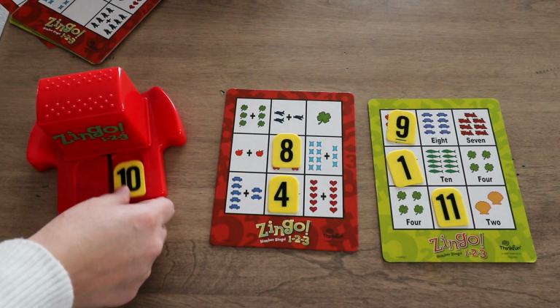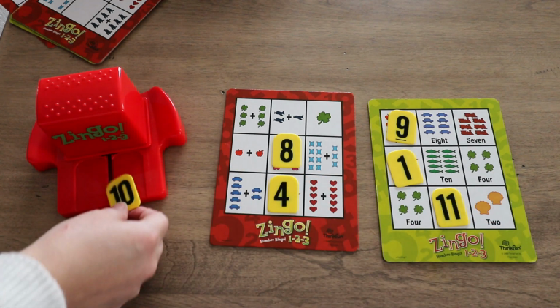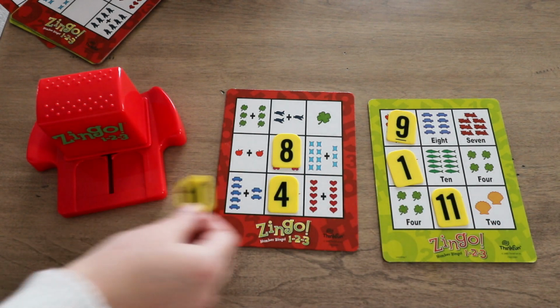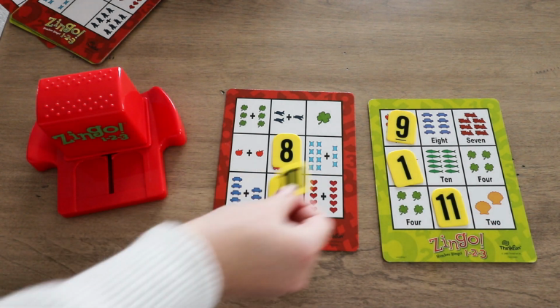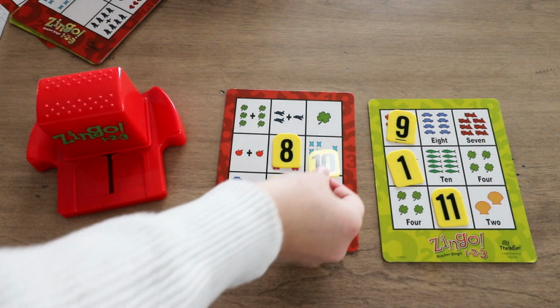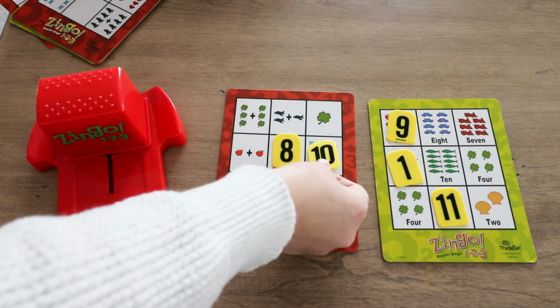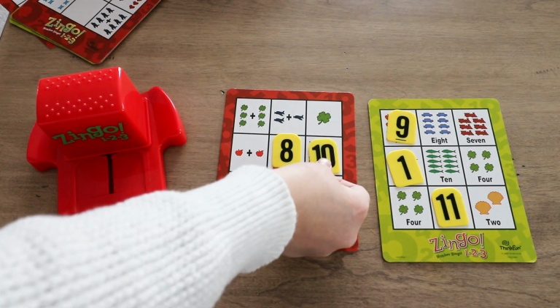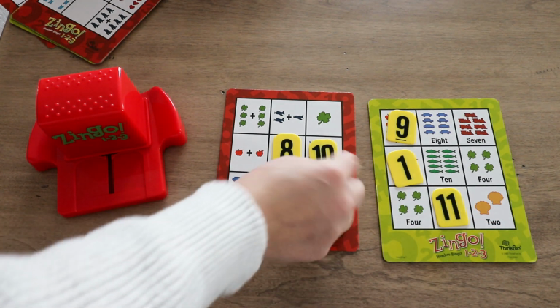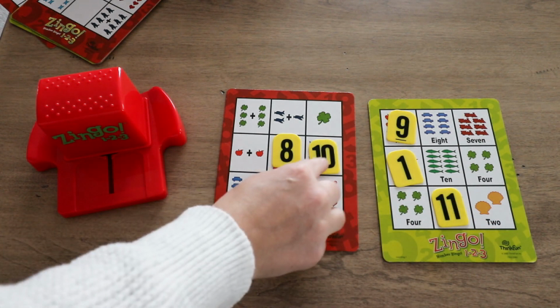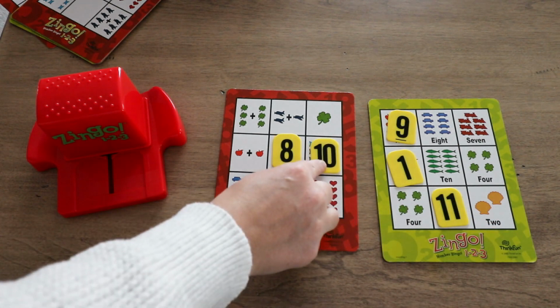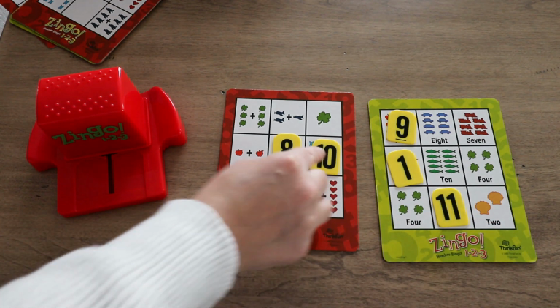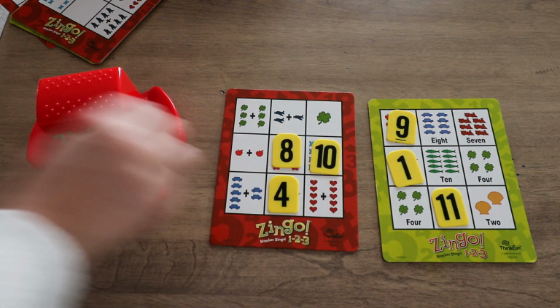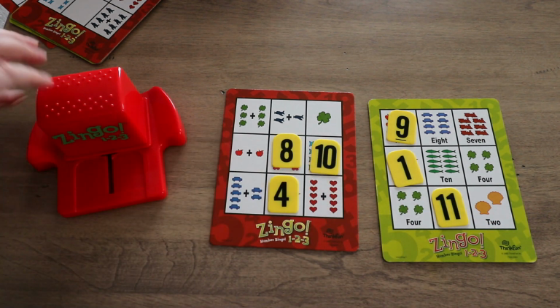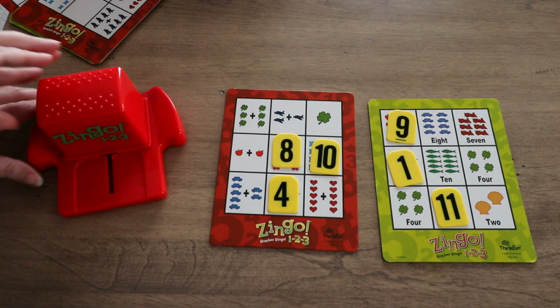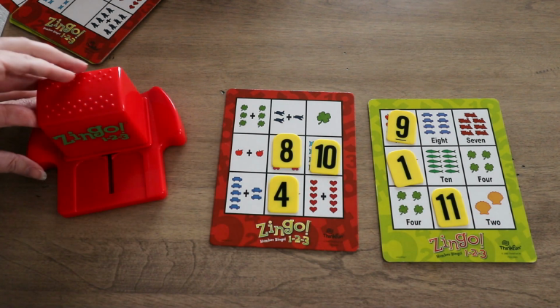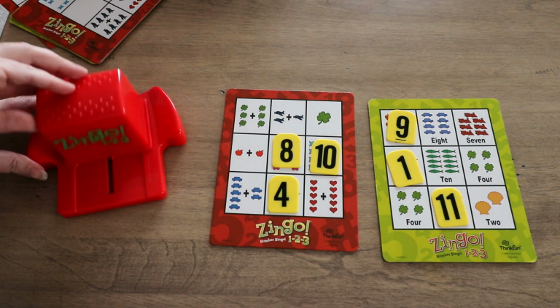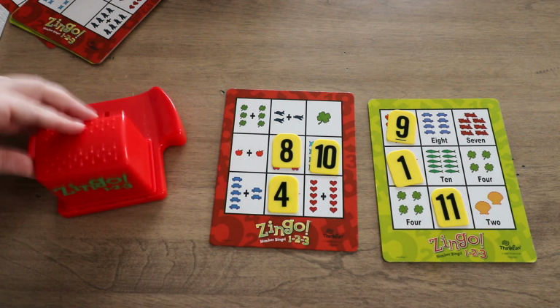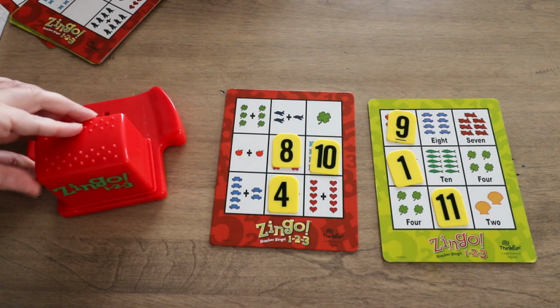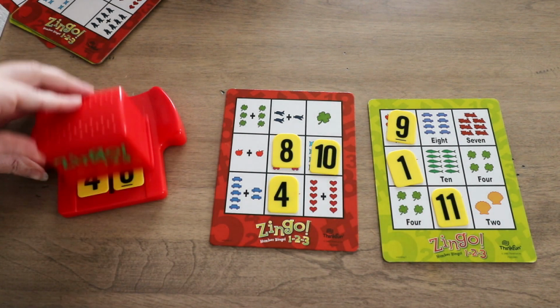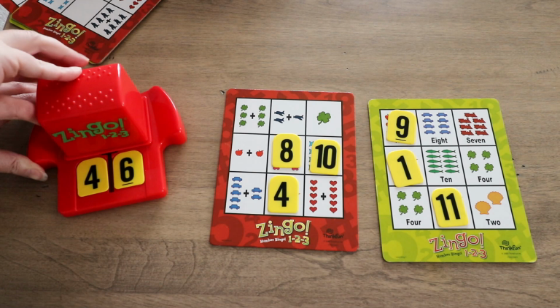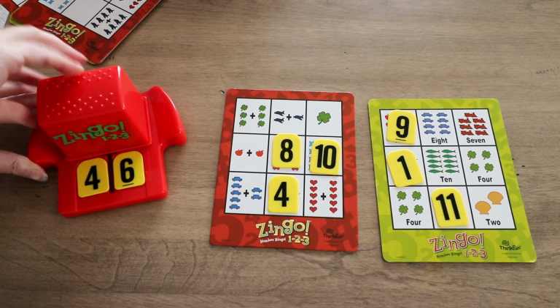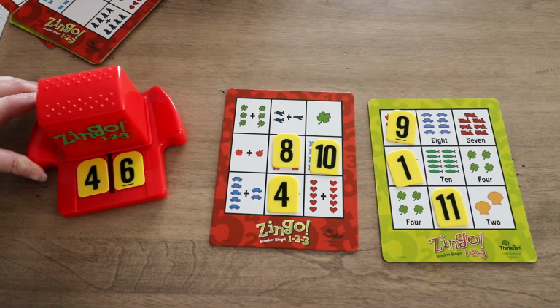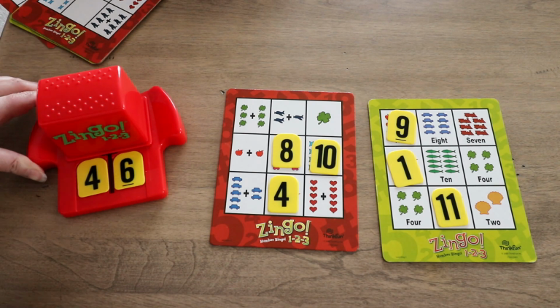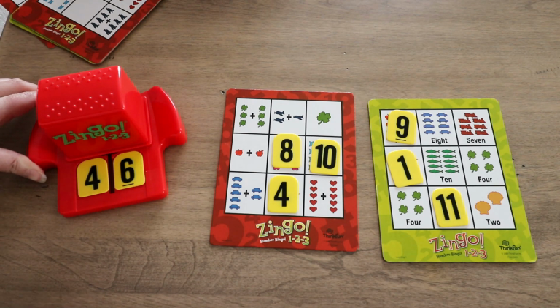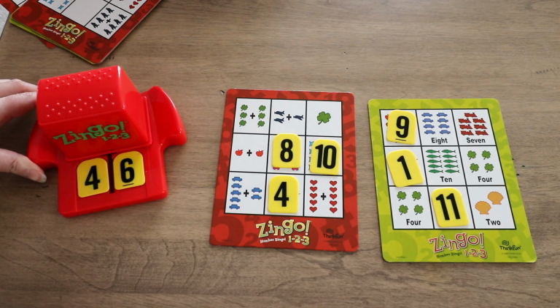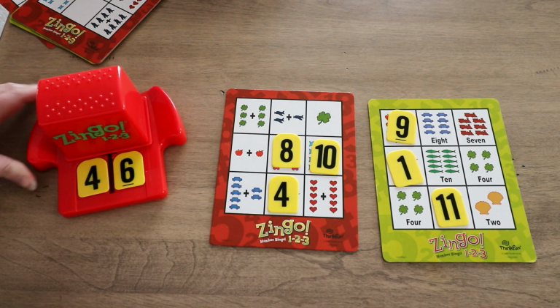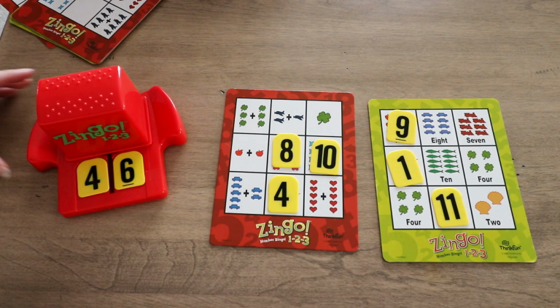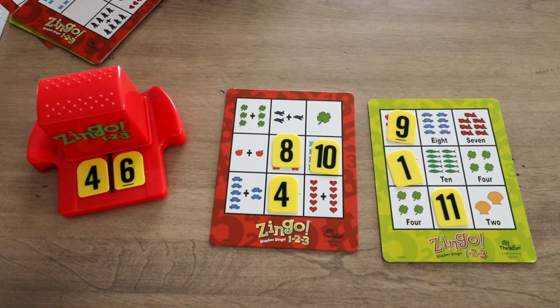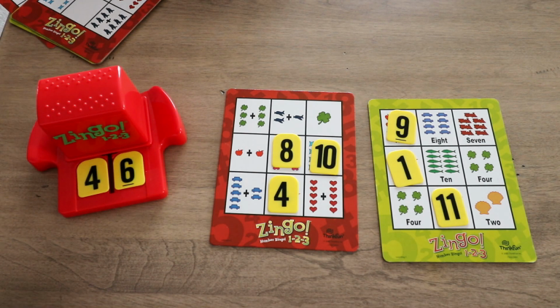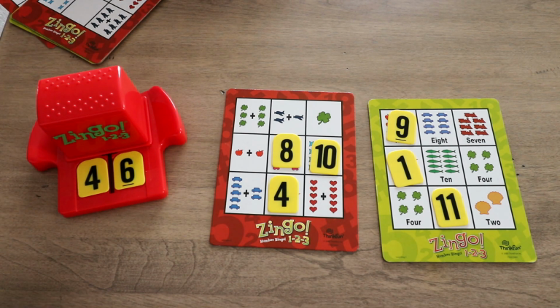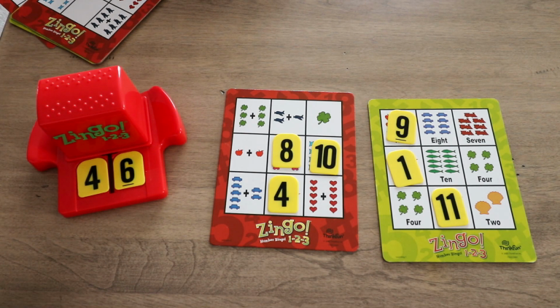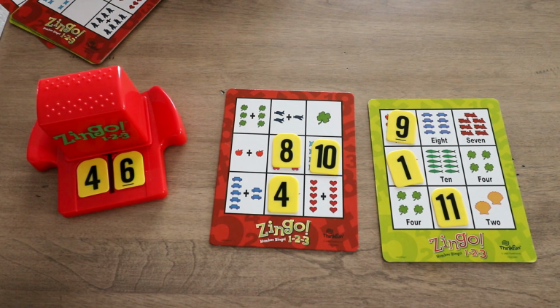I like to play it instead of three in a row — I like to play until whoever covers their entire board first is the winner.